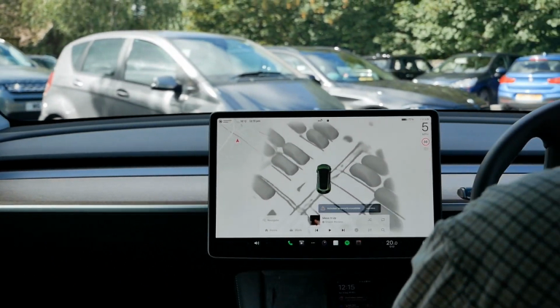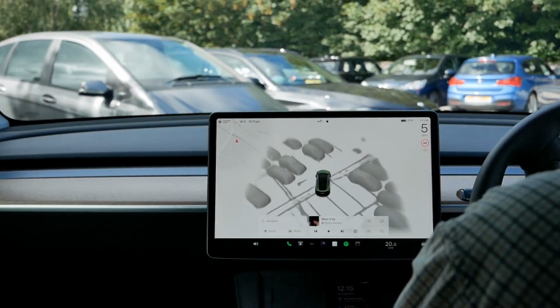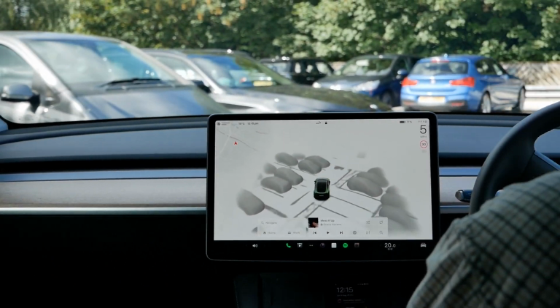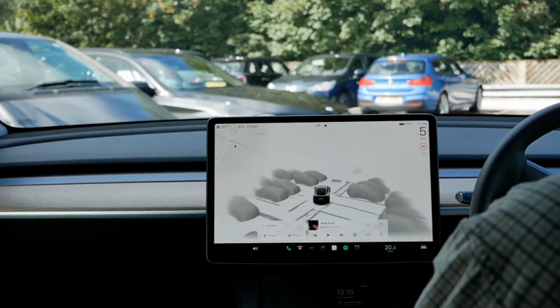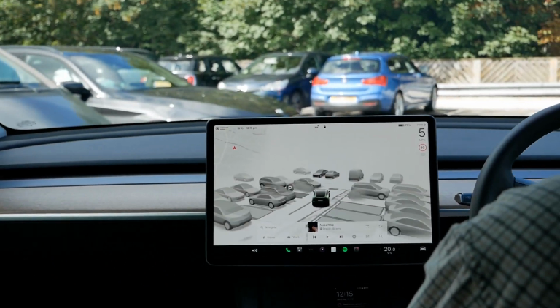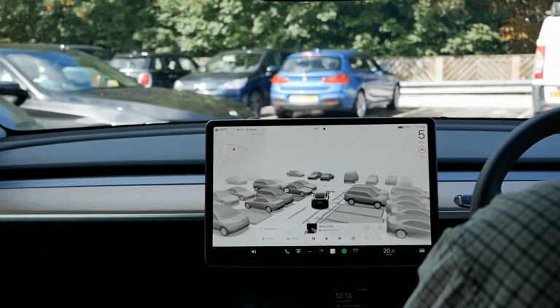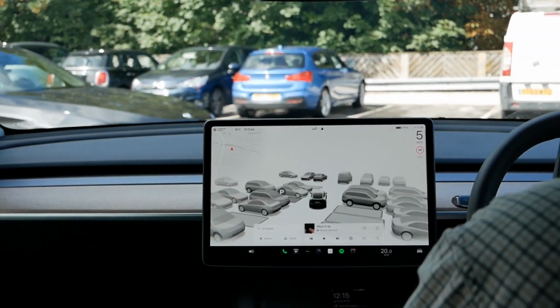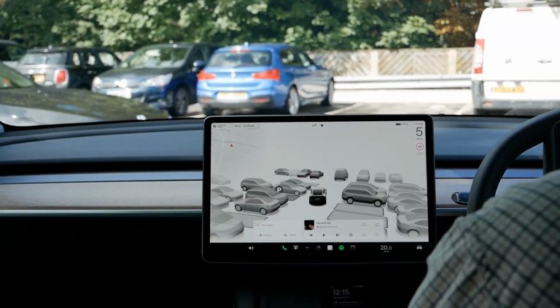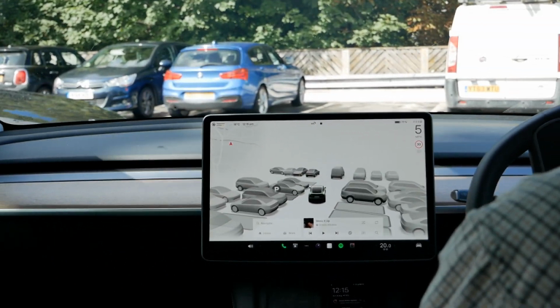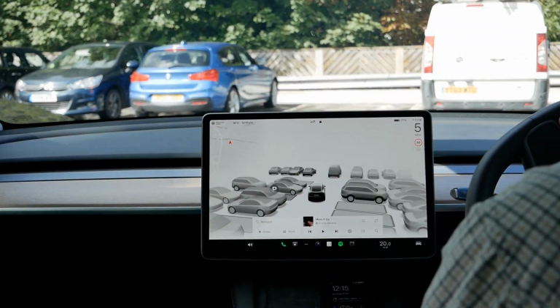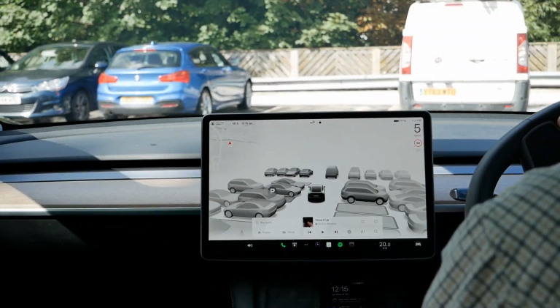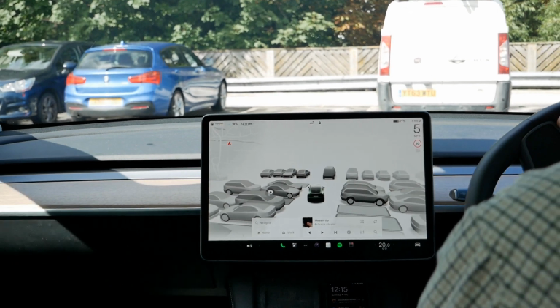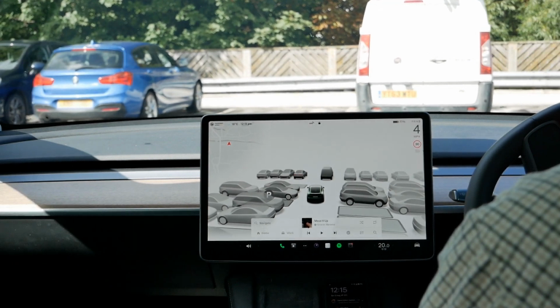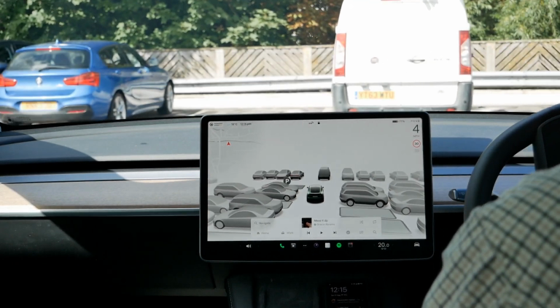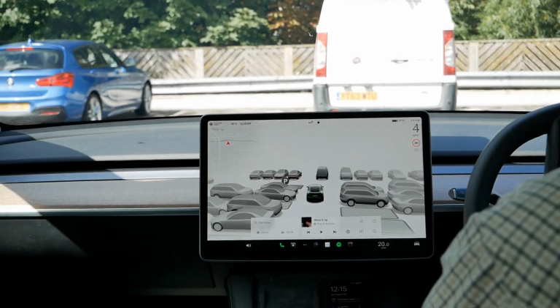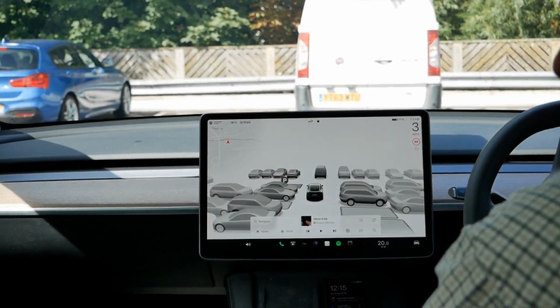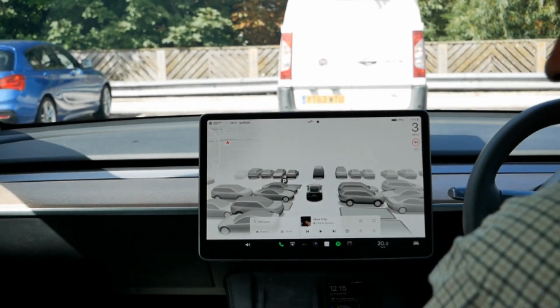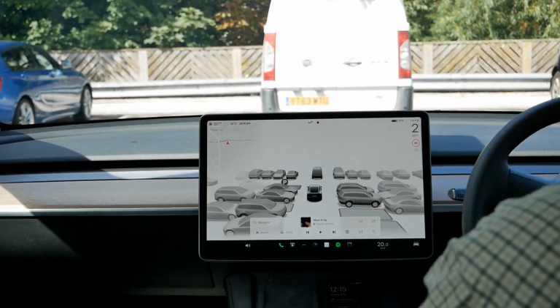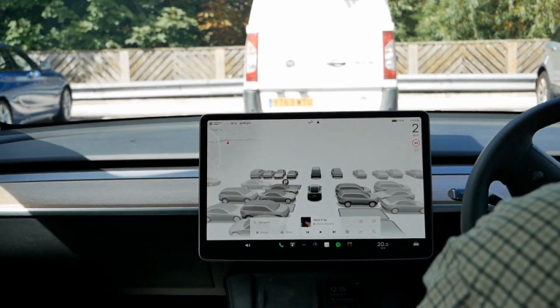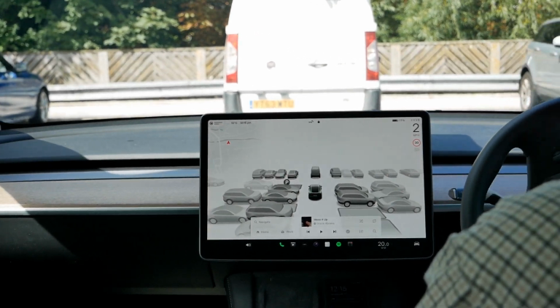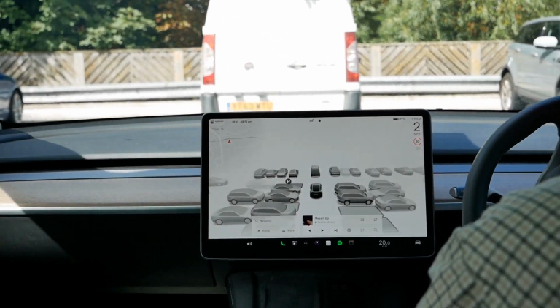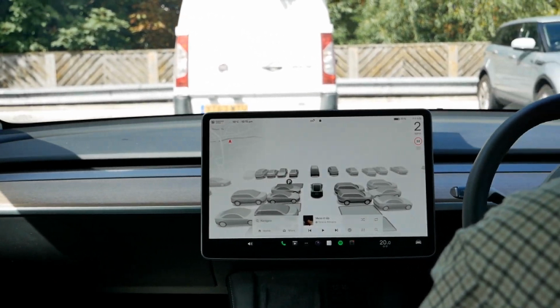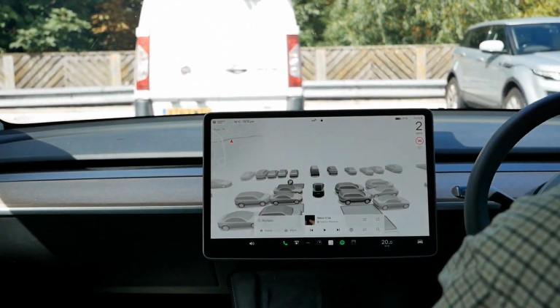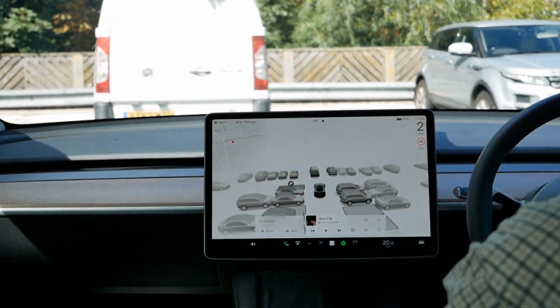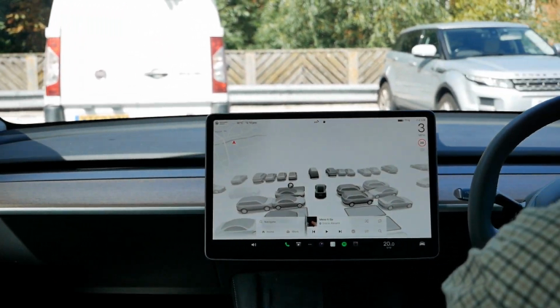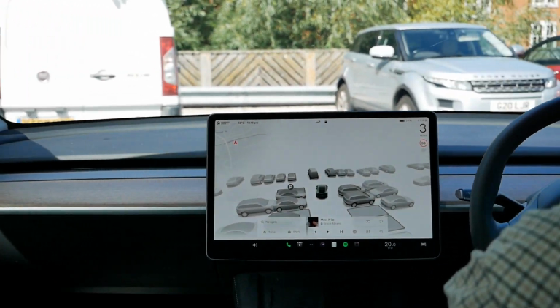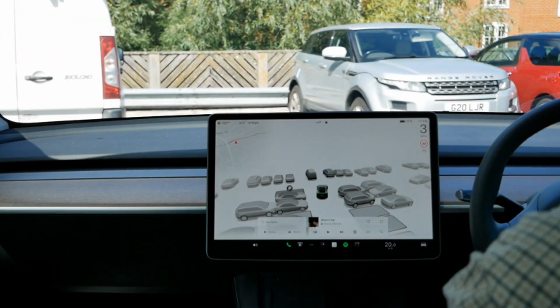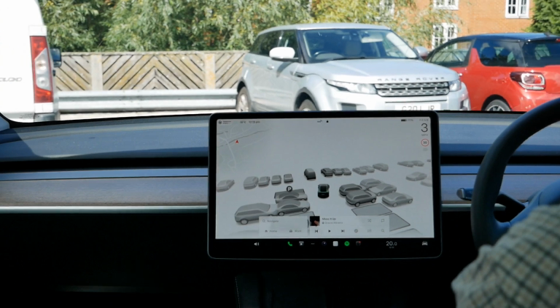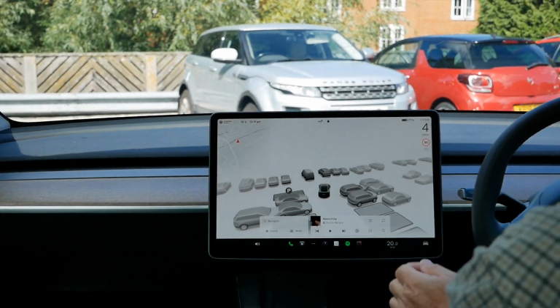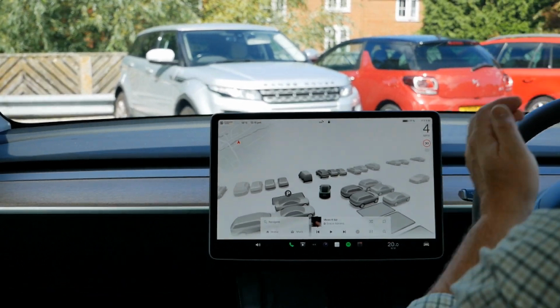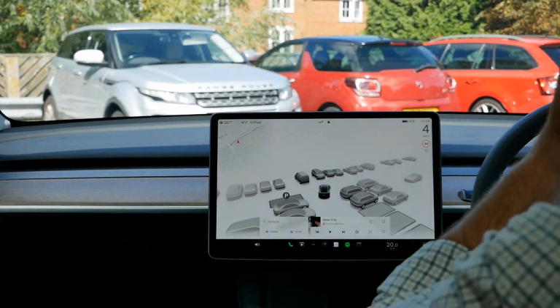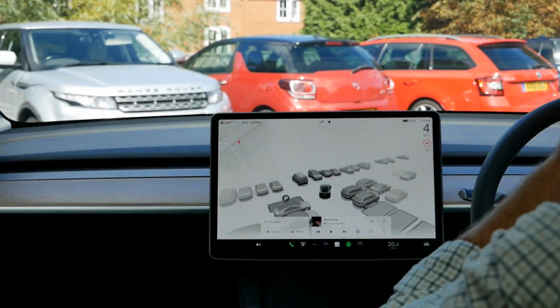So now I'll just move off and as you can see it's constantly identifying available spaces that you can use to park.